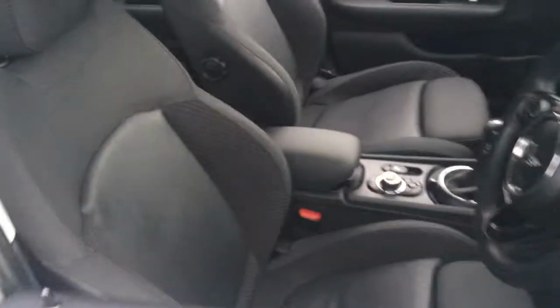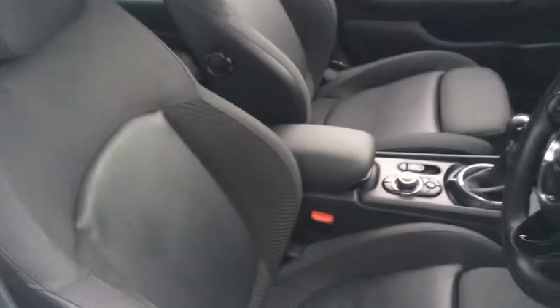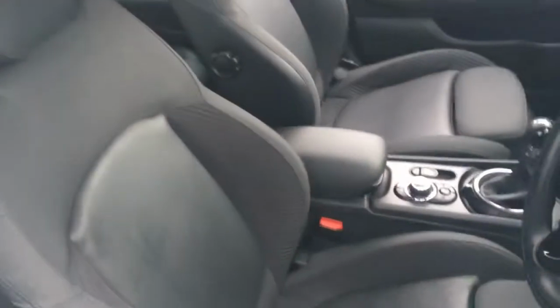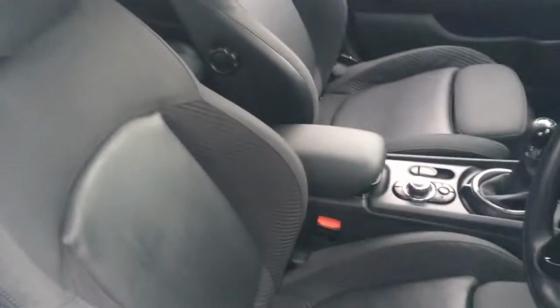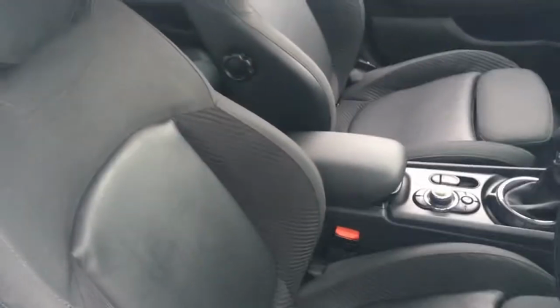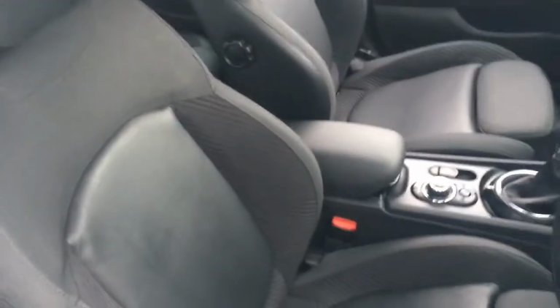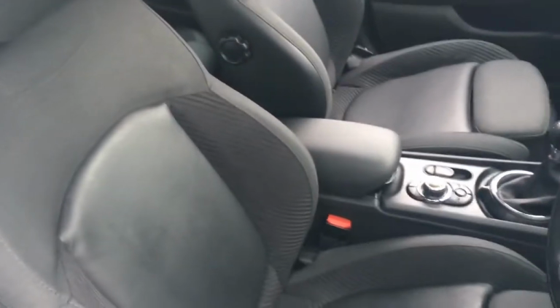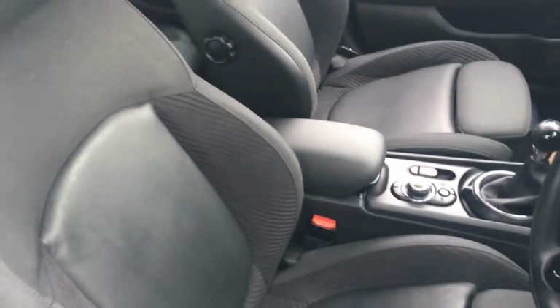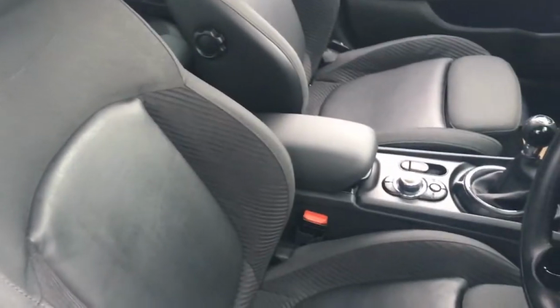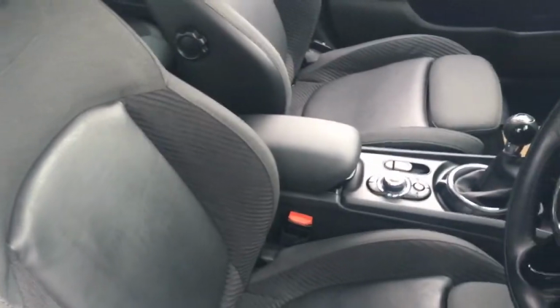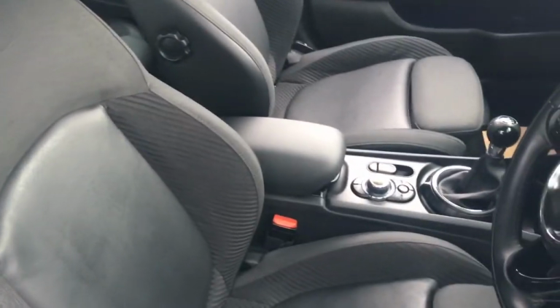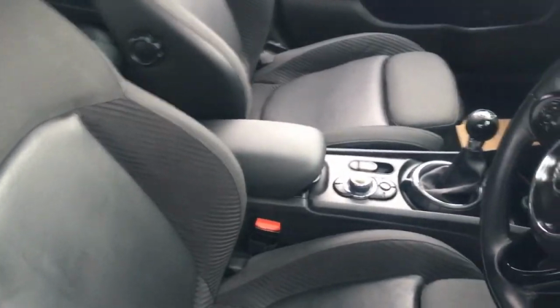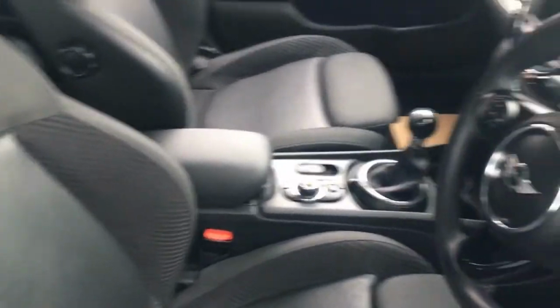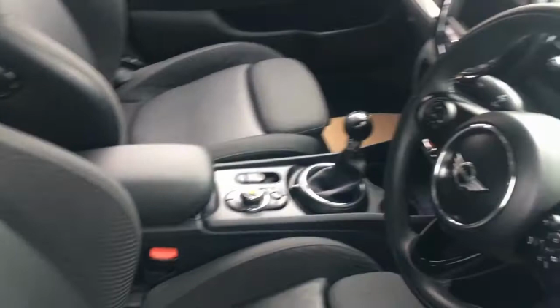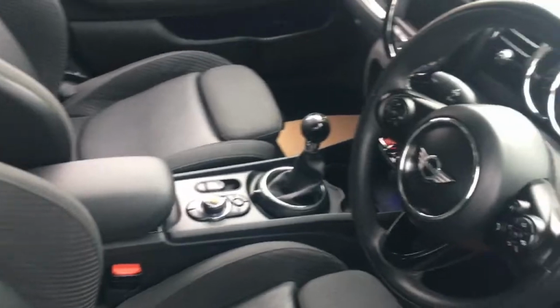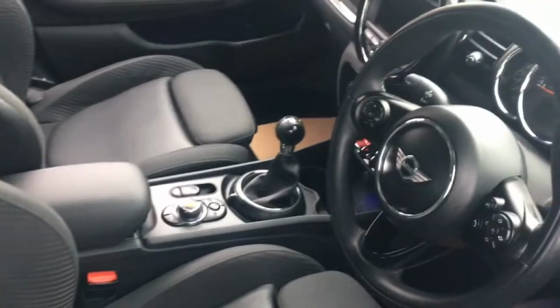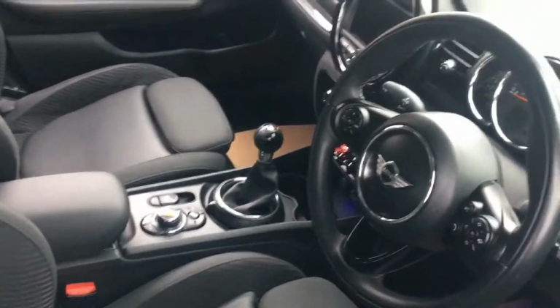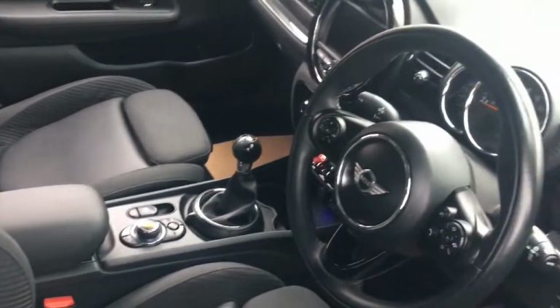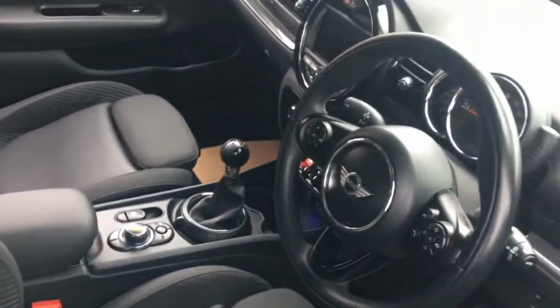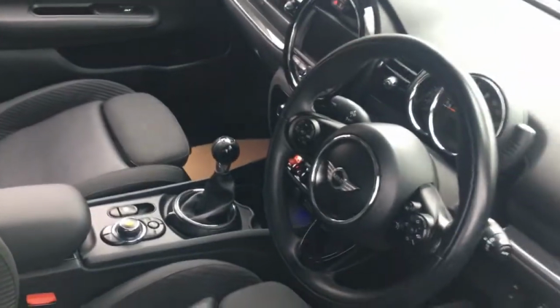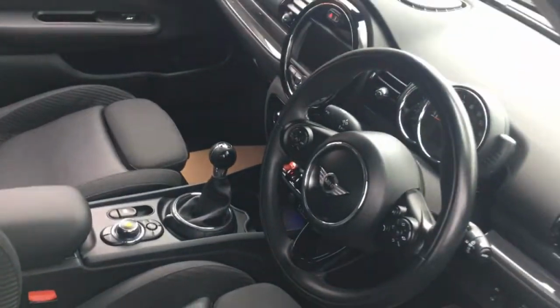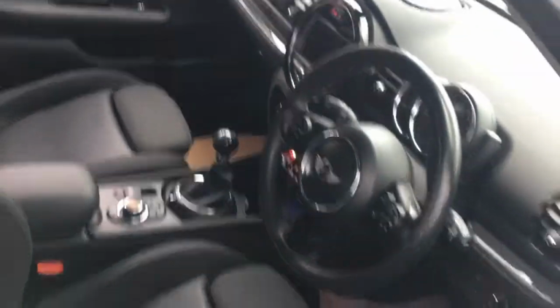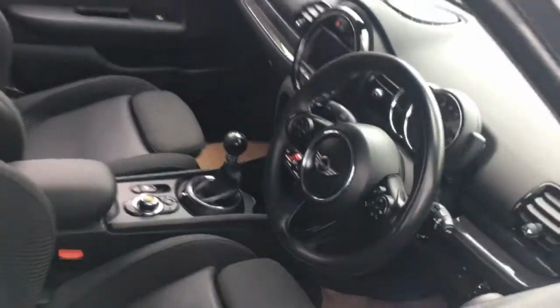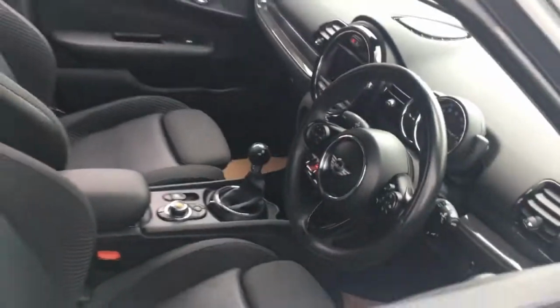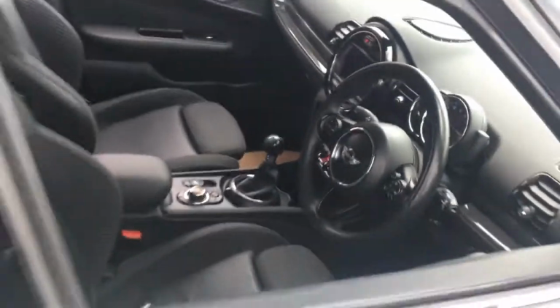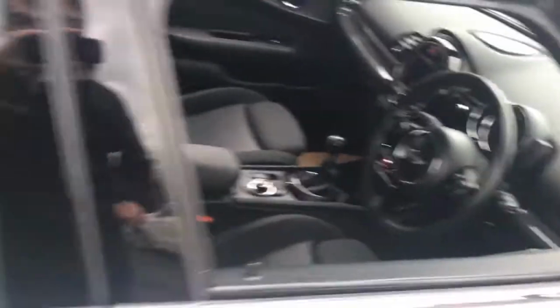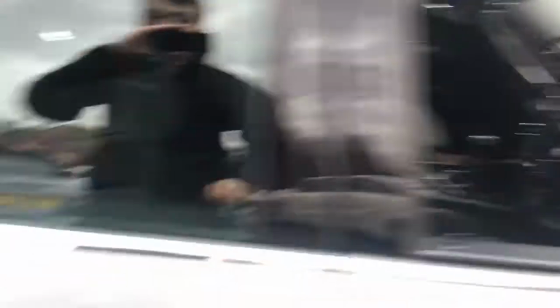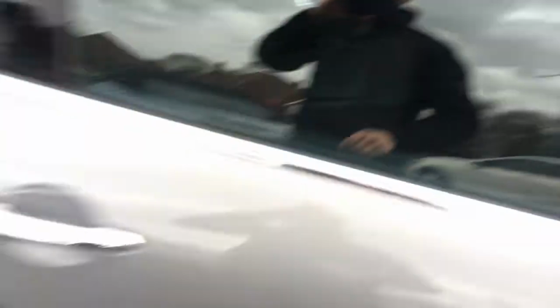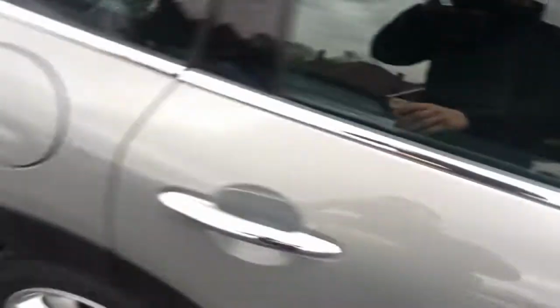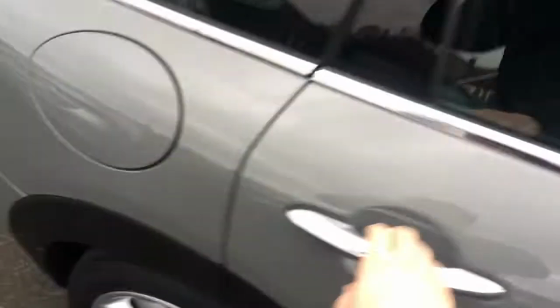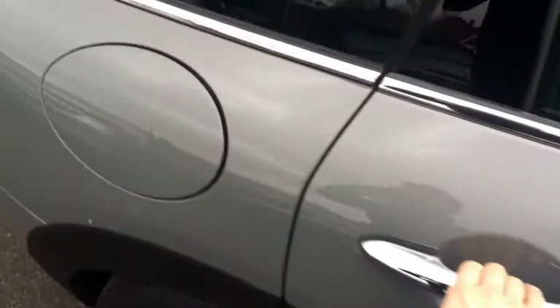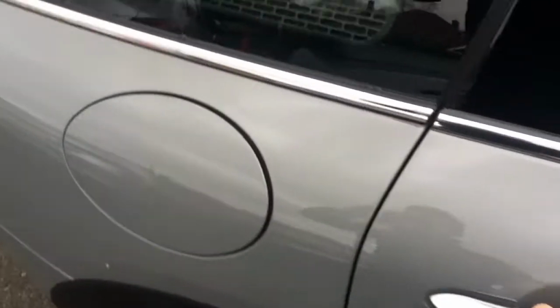Have a quick look at the interior. We've got some really comfortable part leather upholstery. We've got some great features to get on to a bit later on in the video.